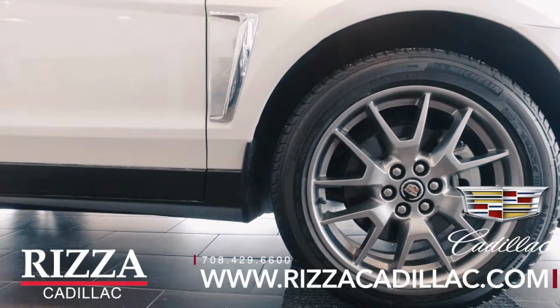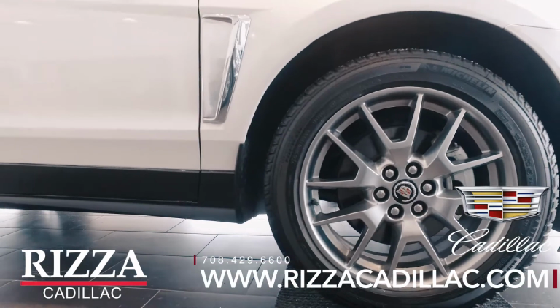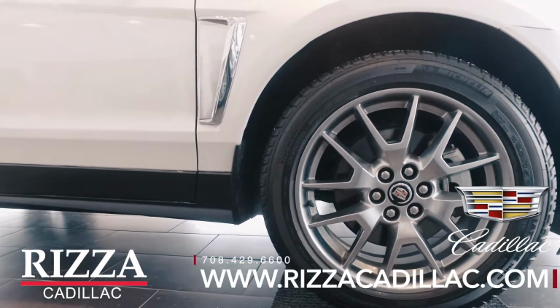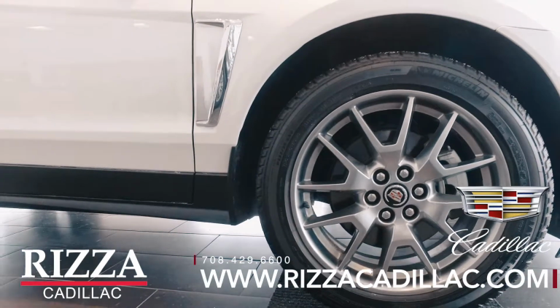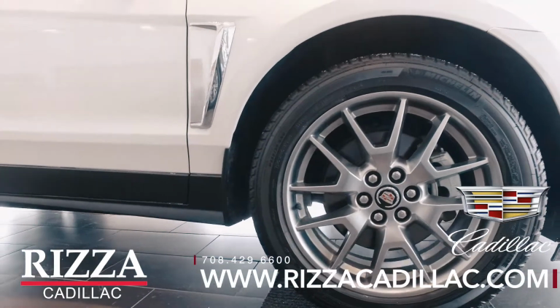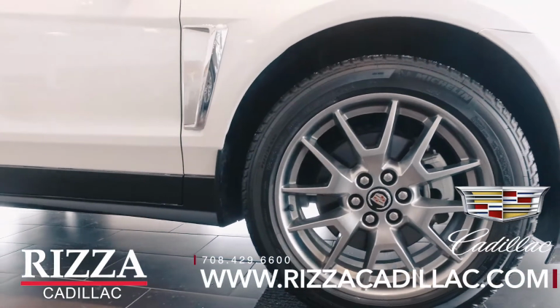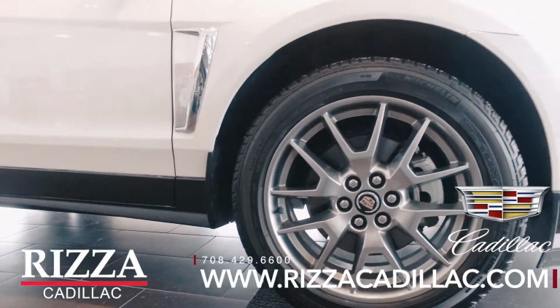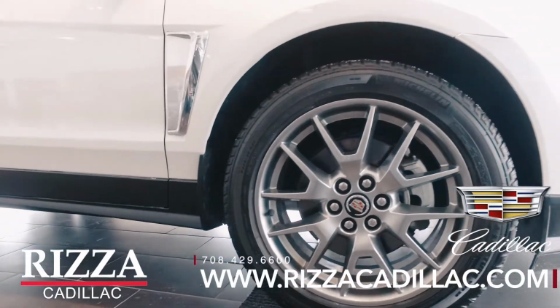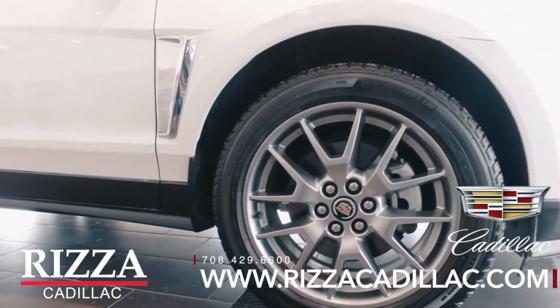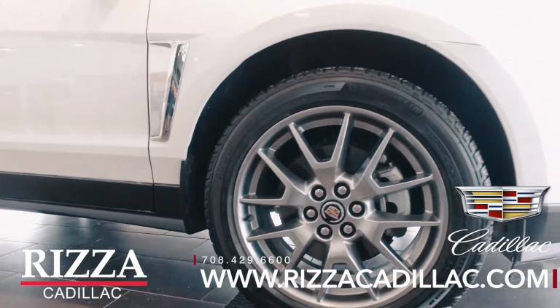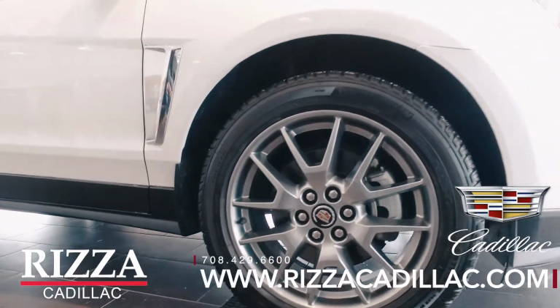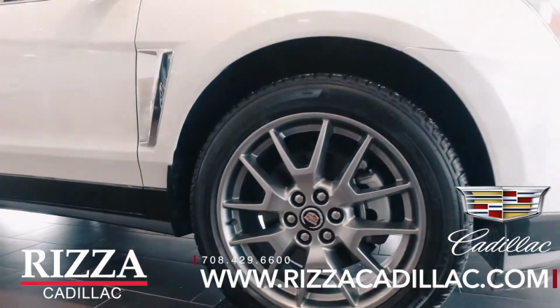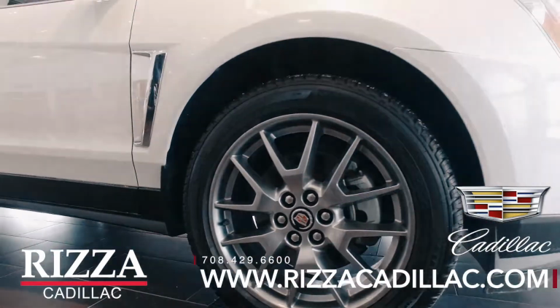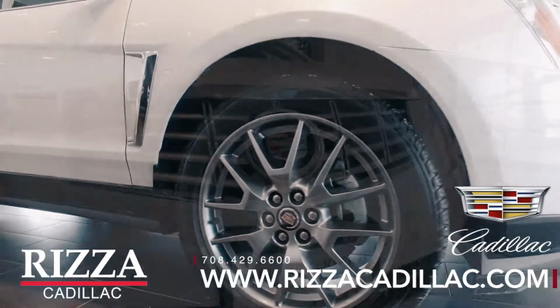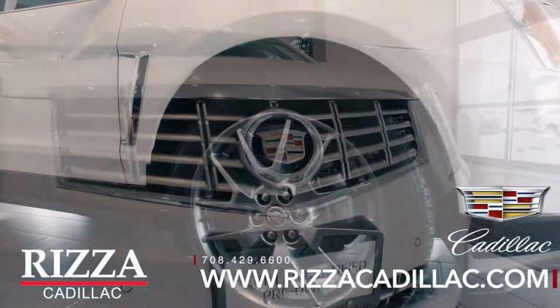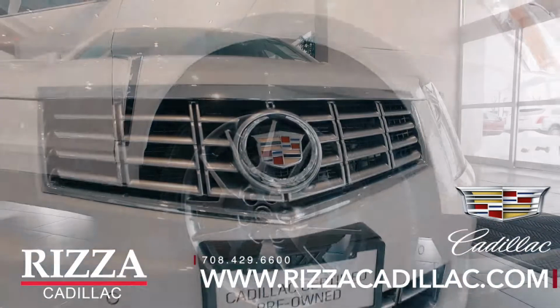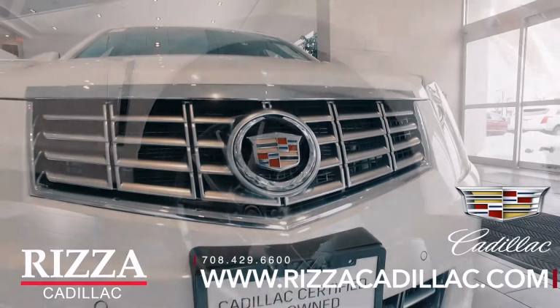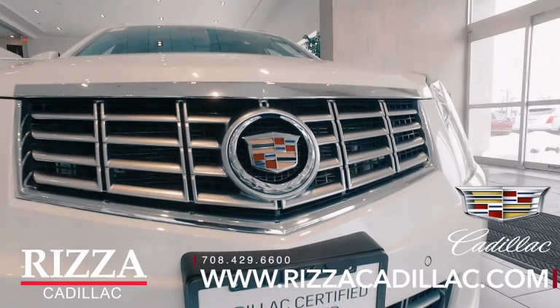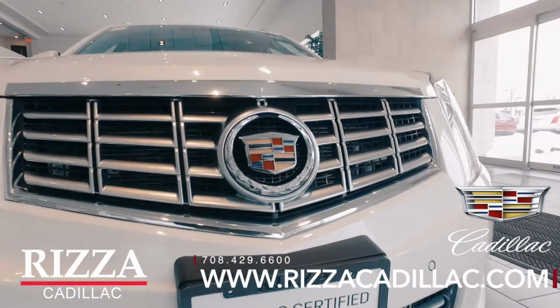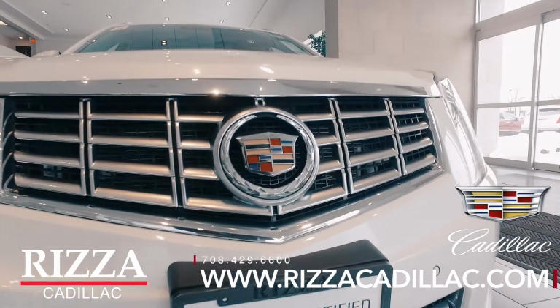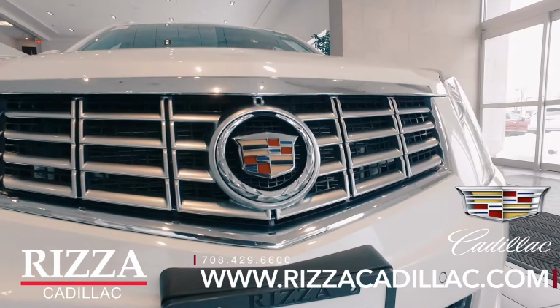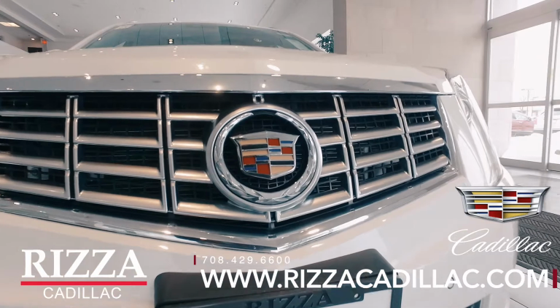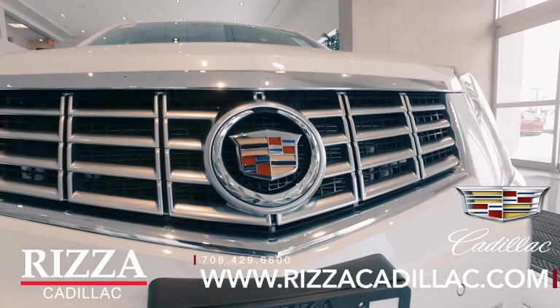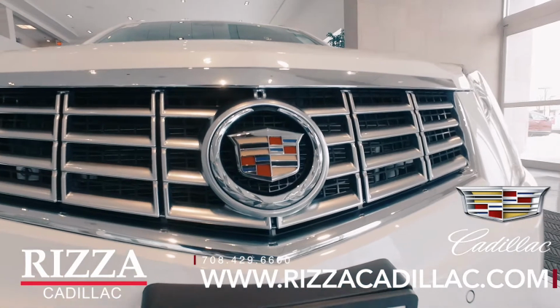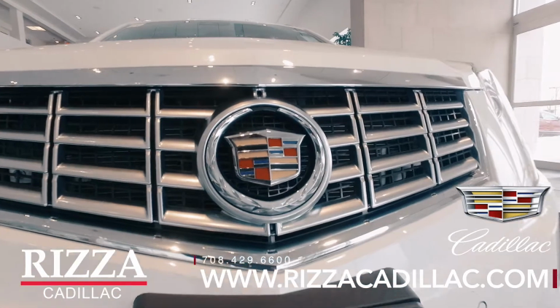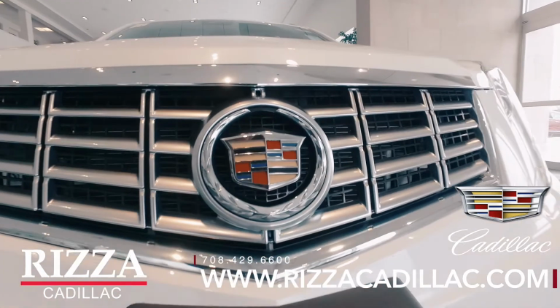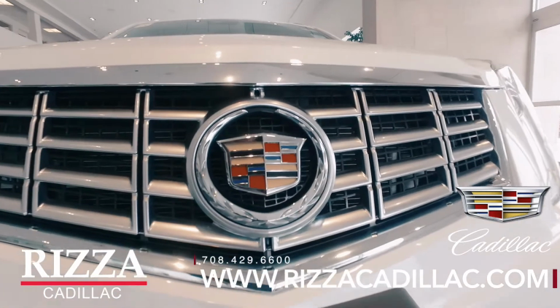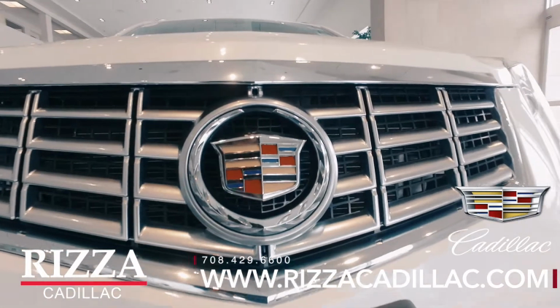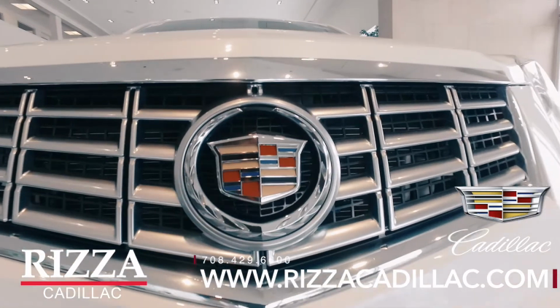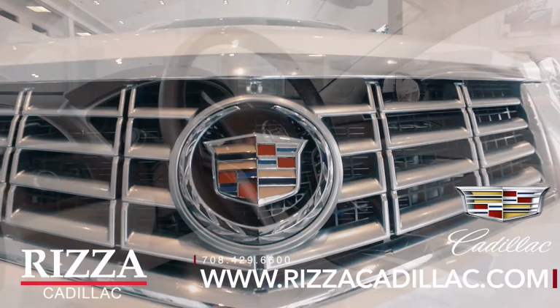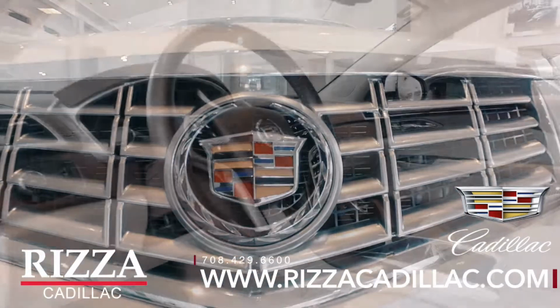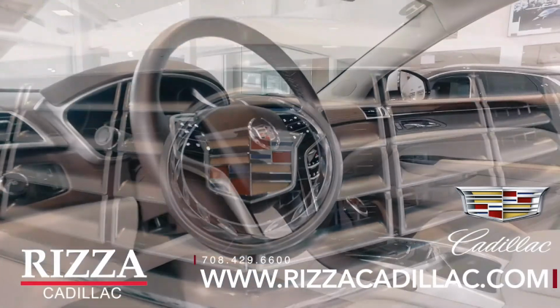It has 20-inch painted midnight silver wheels, an HID forward lighting system, and rain-sense windshield wipers.